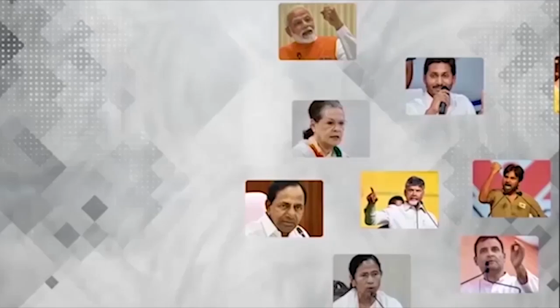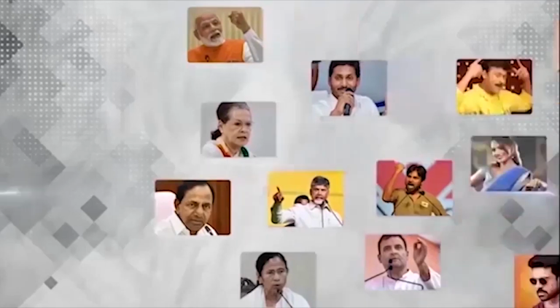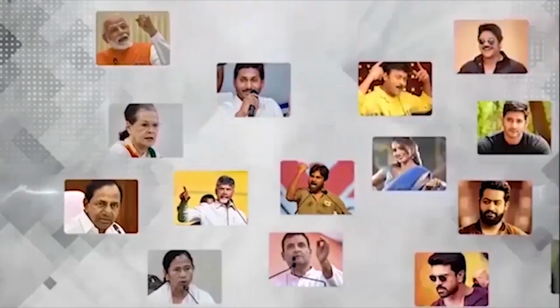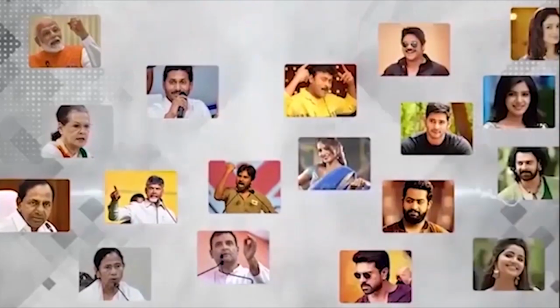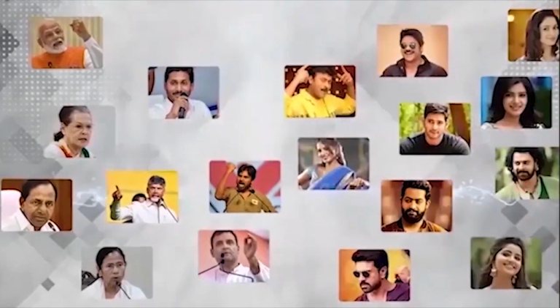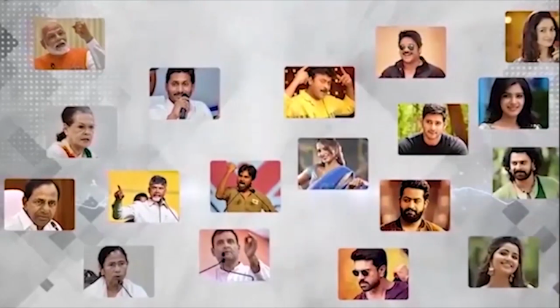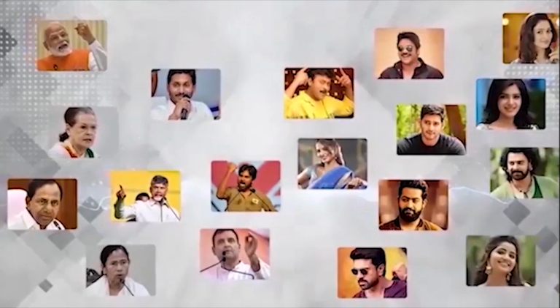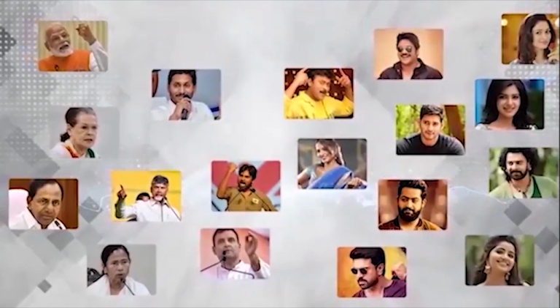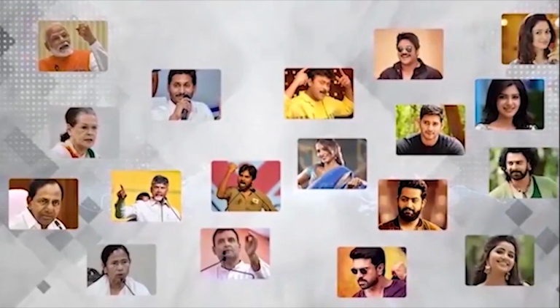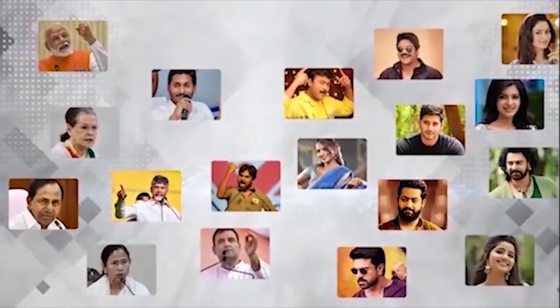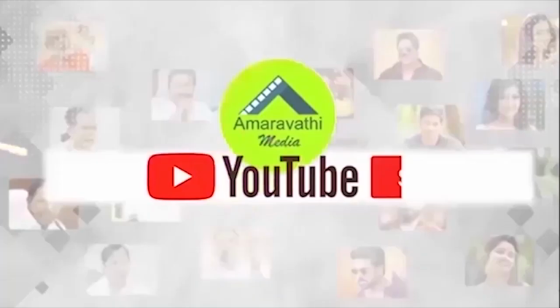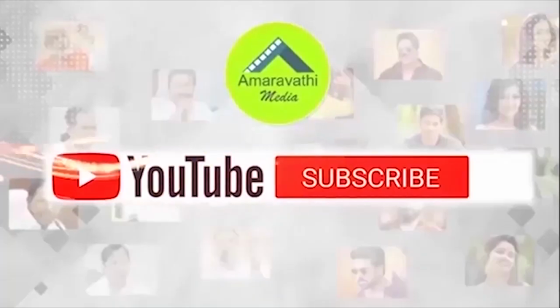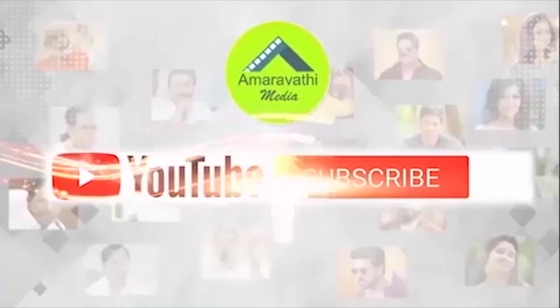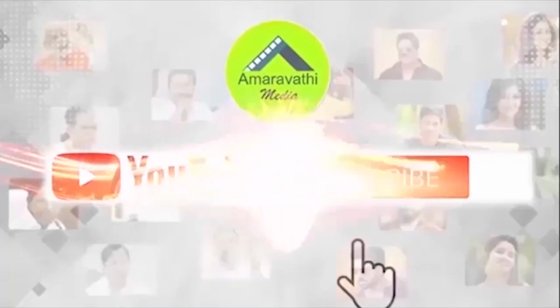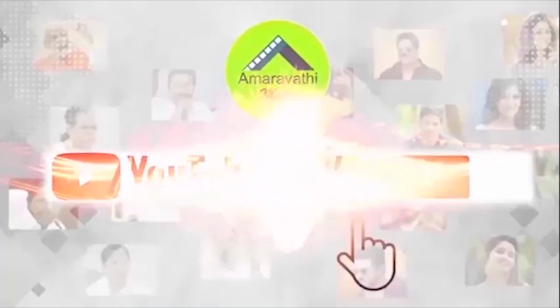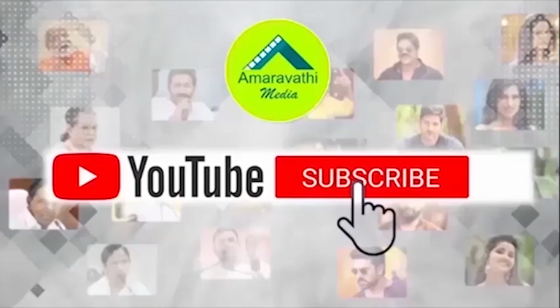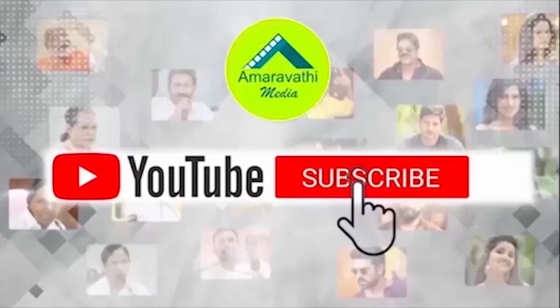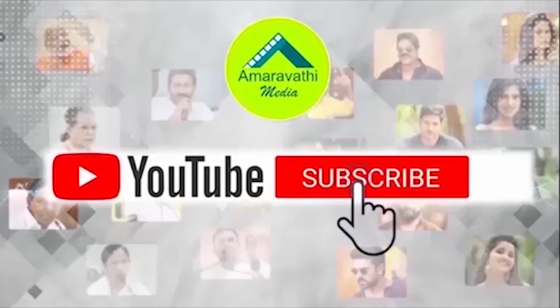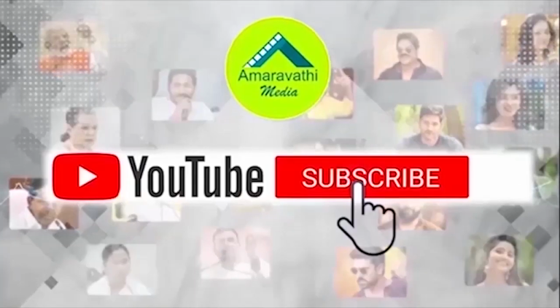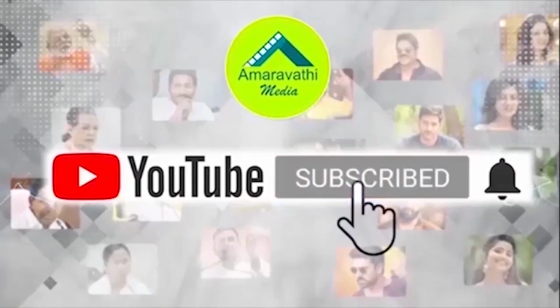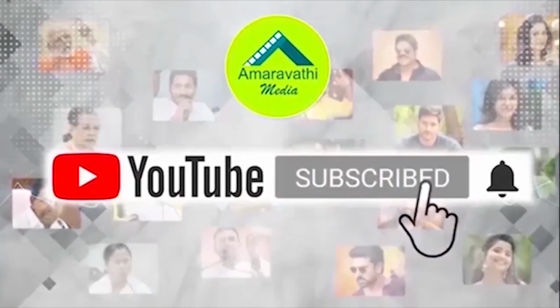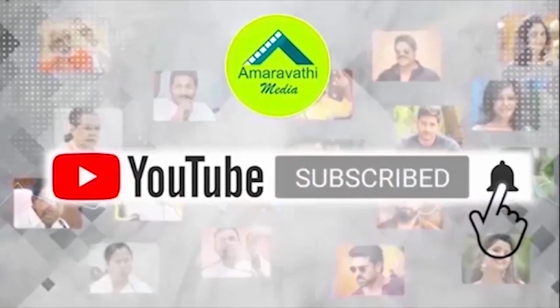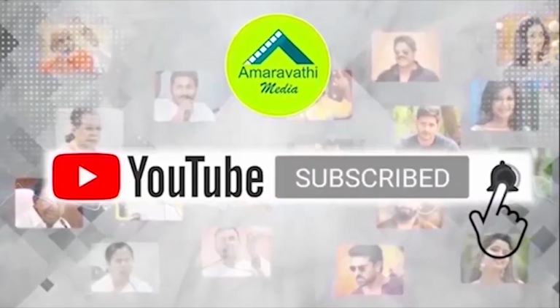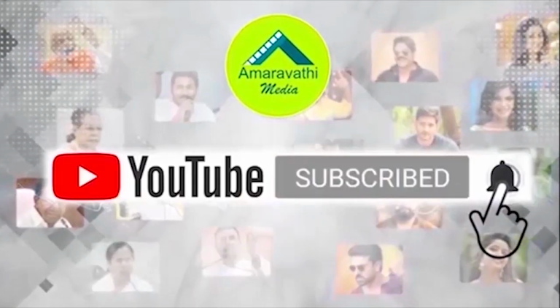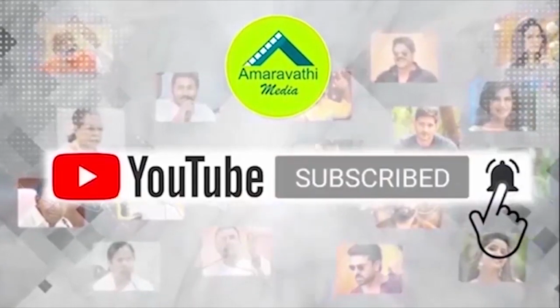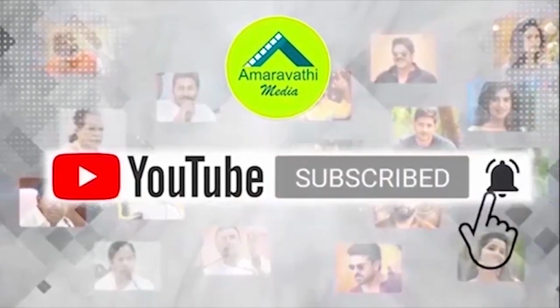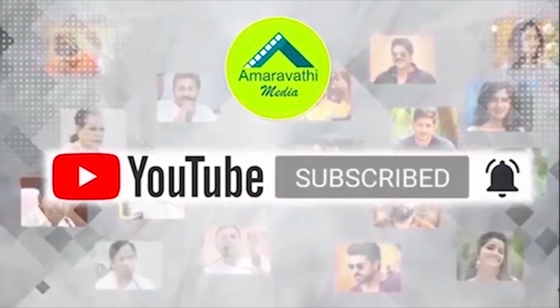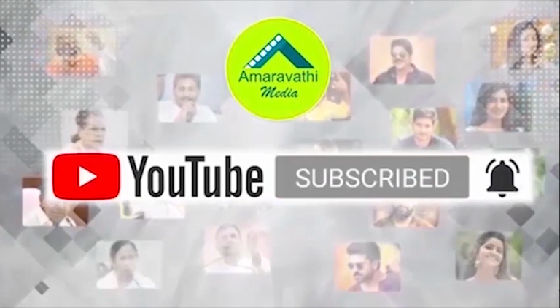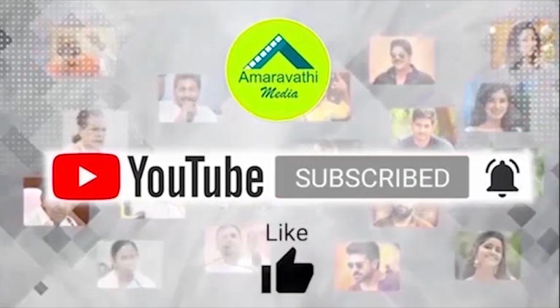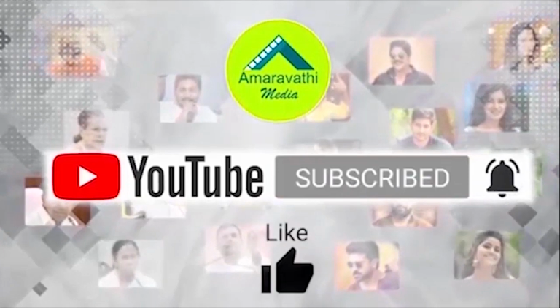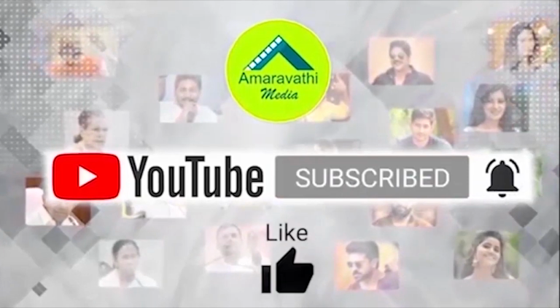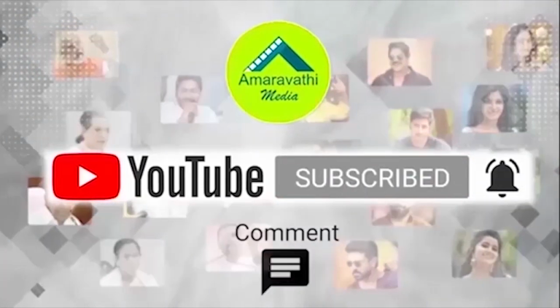Hi friends, please subscribe to Amravati Media and press the bell icon for more latest updates.